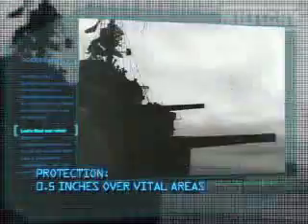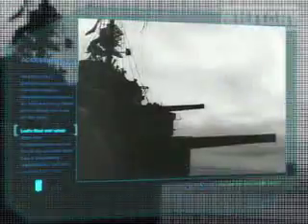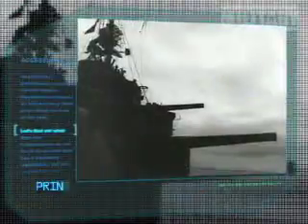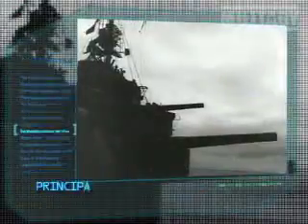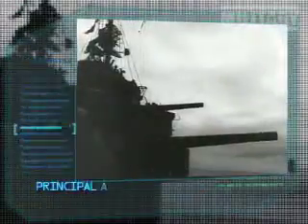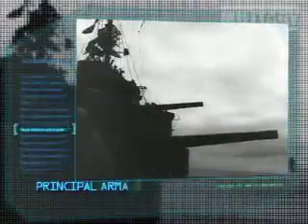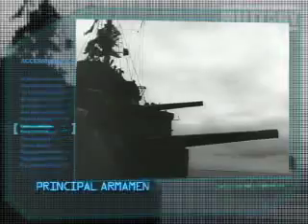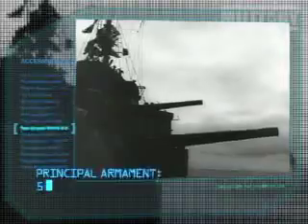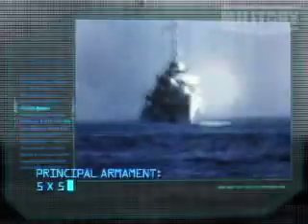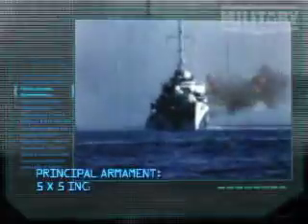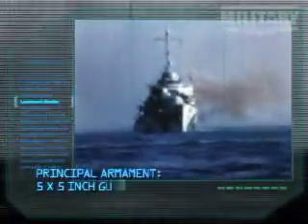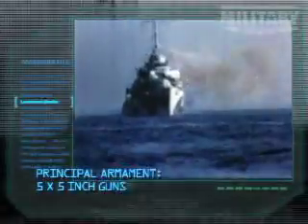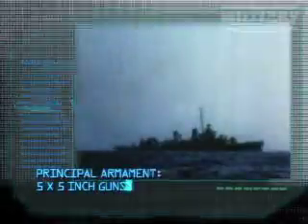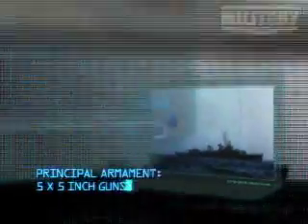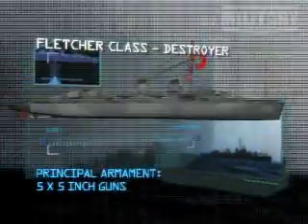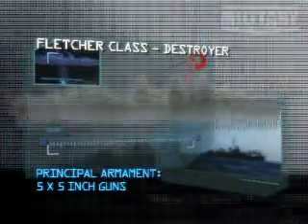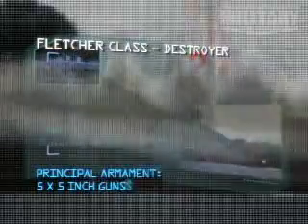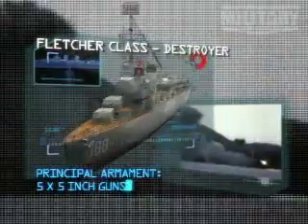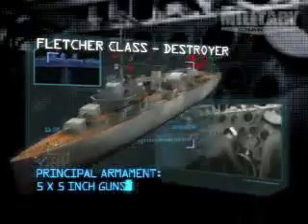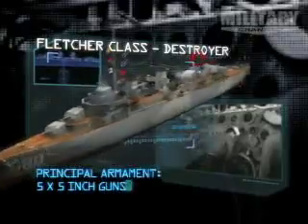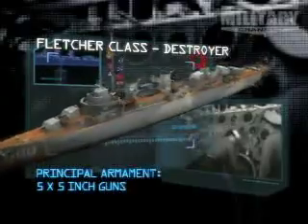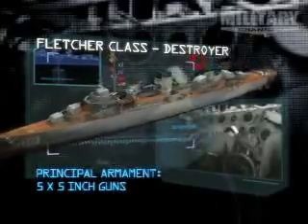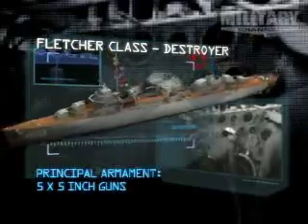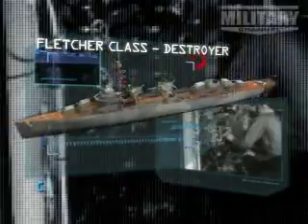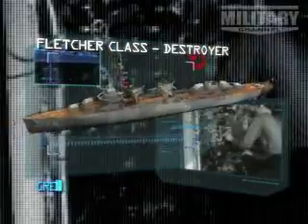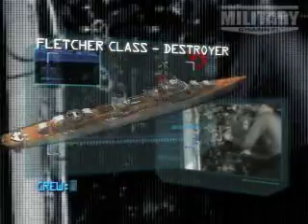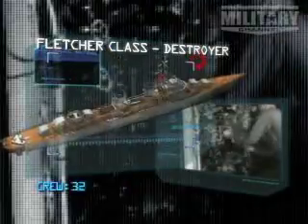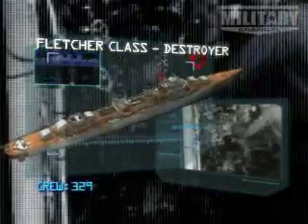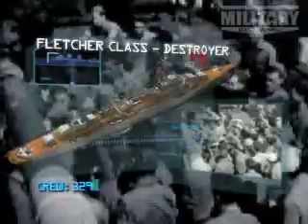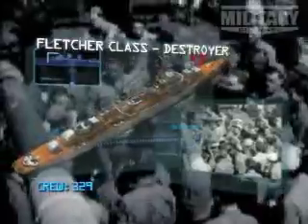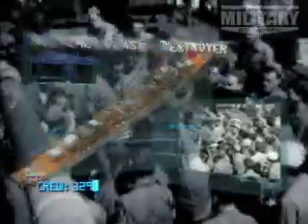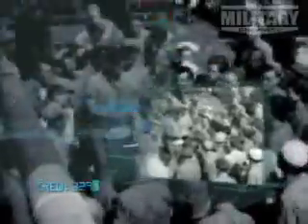Principal armament: five five-inch guns. Crew: 329.